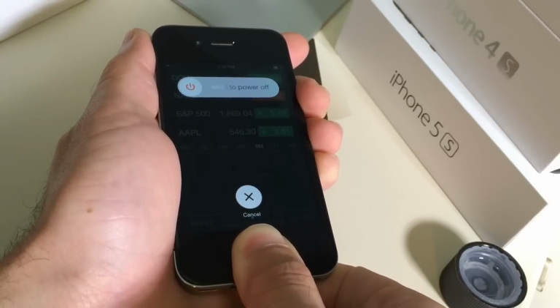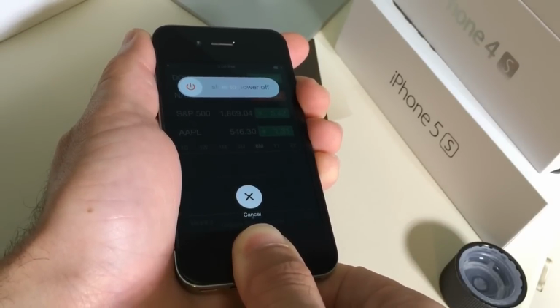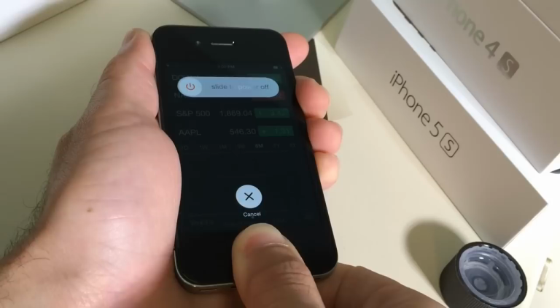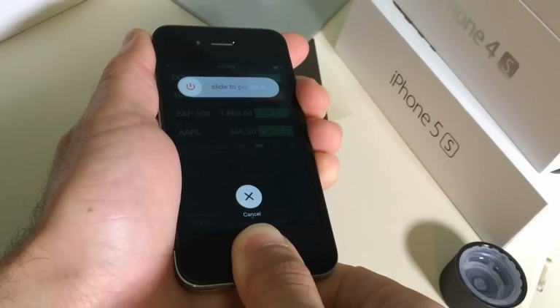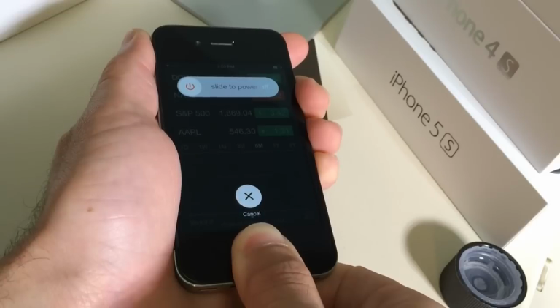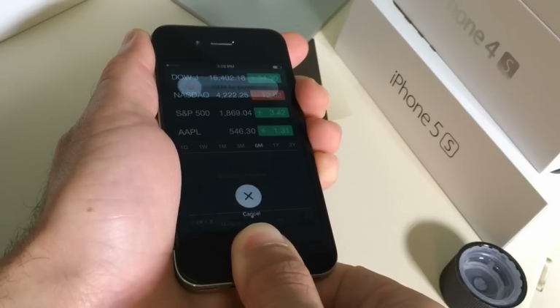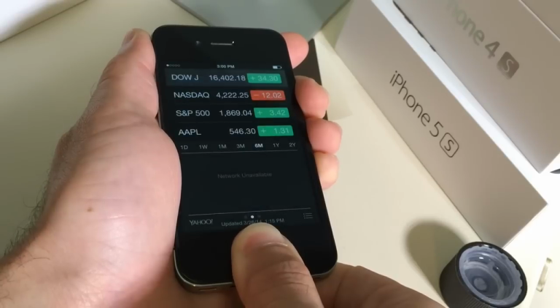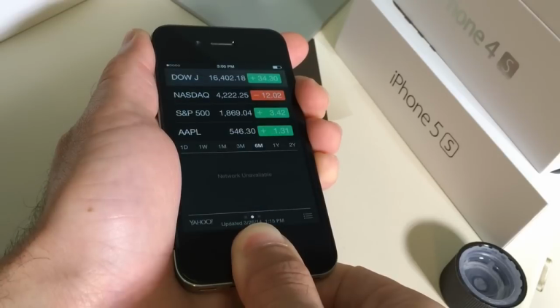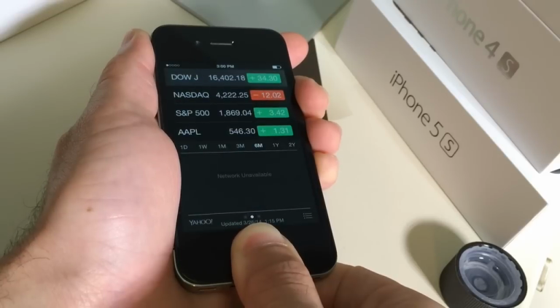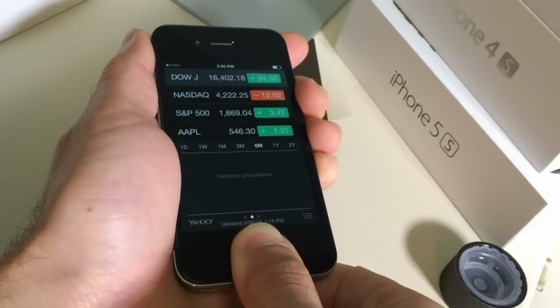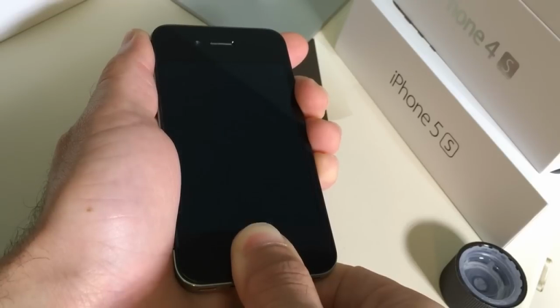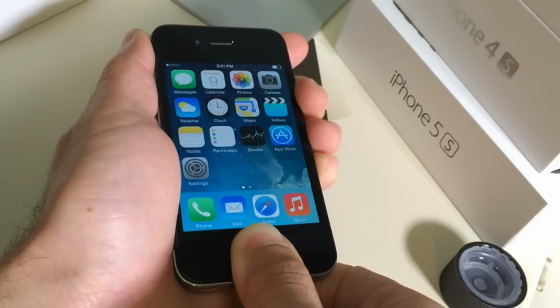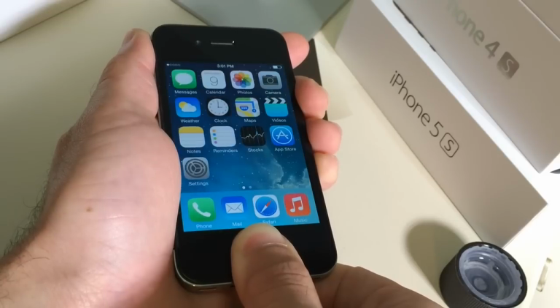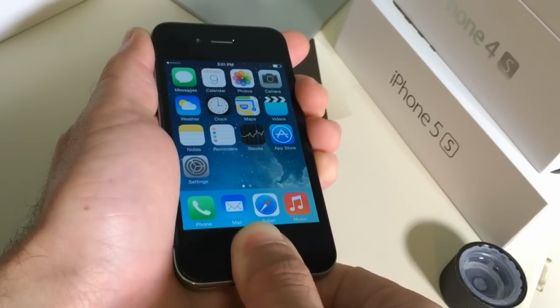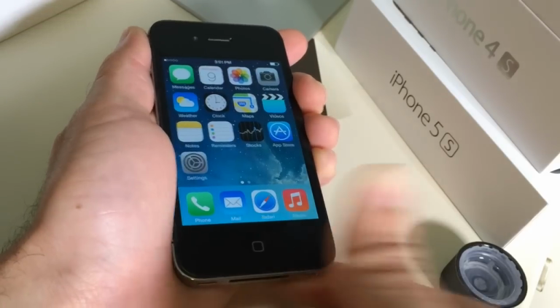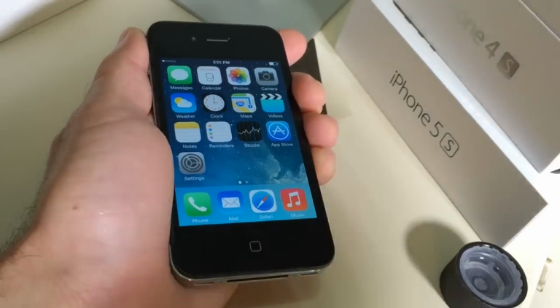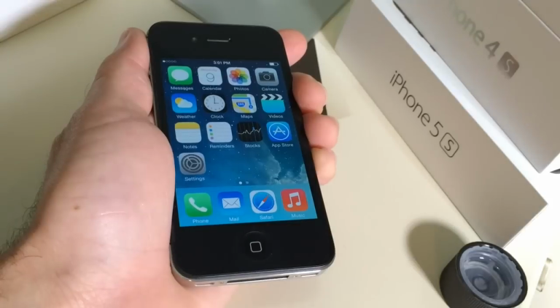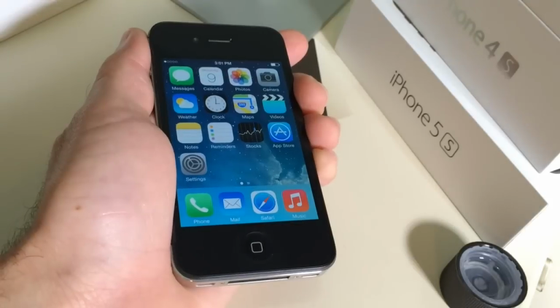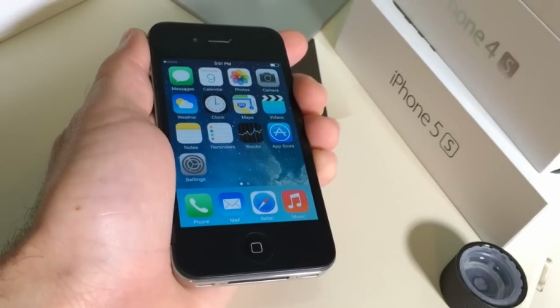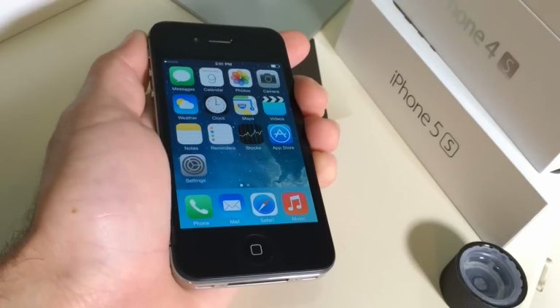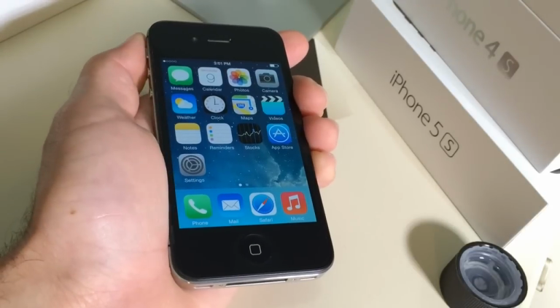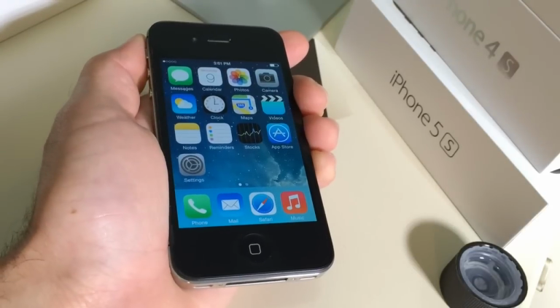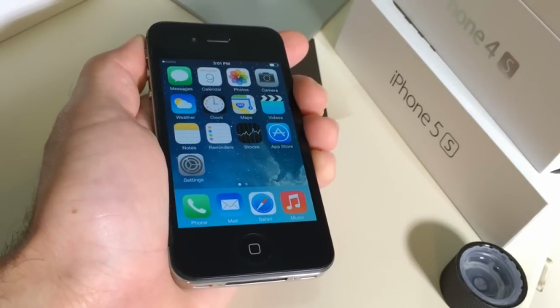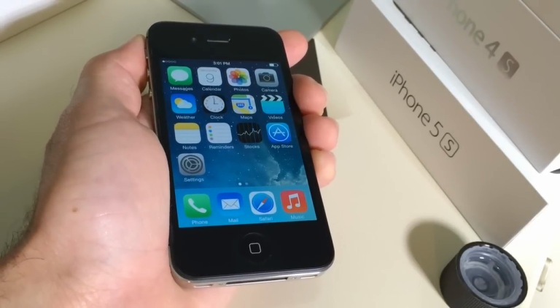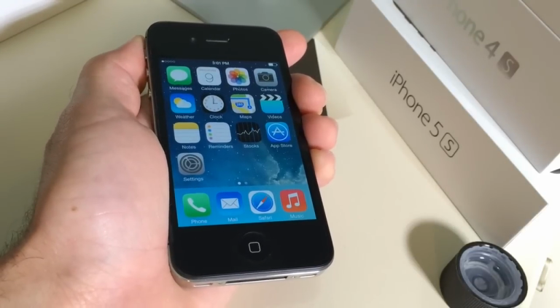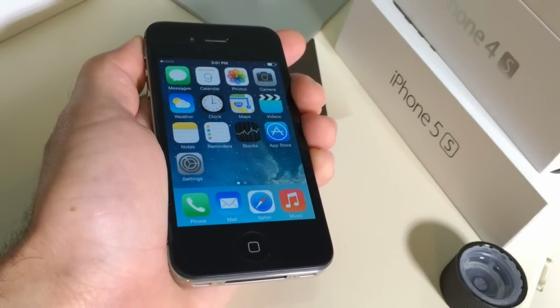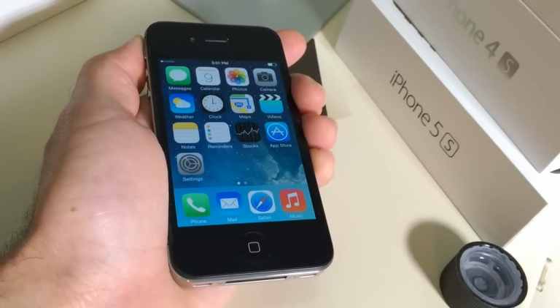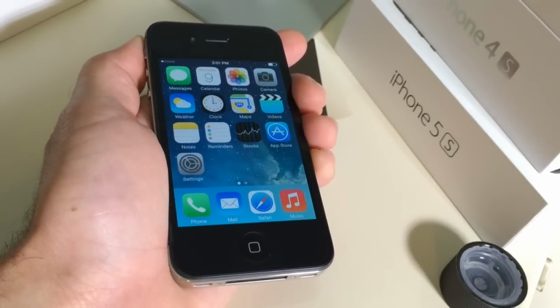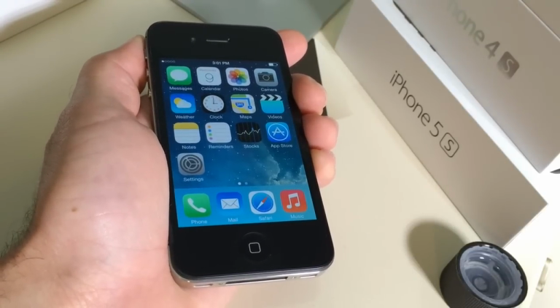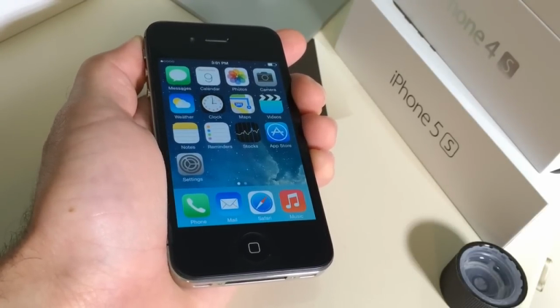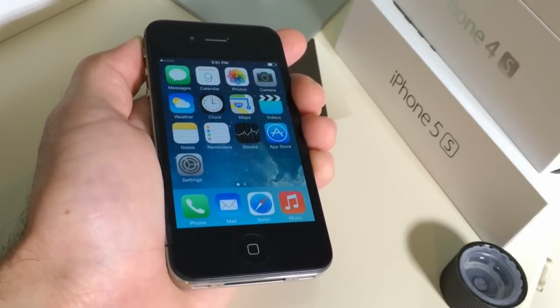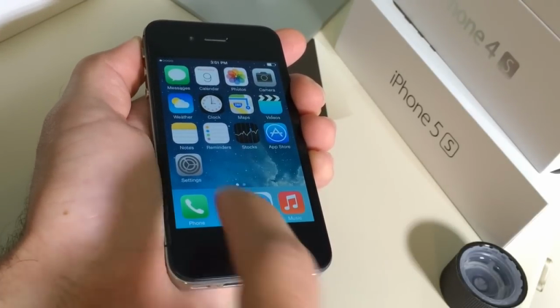Now once the application crashes it means it's recalibrated — just like that. That is the system set up for the iPhone's recalibration.